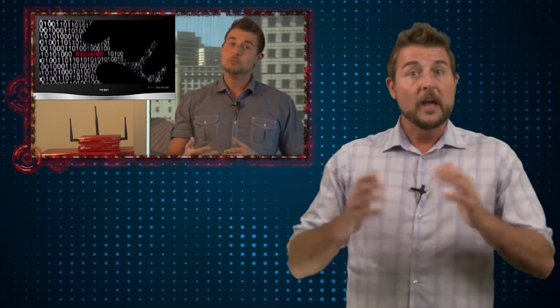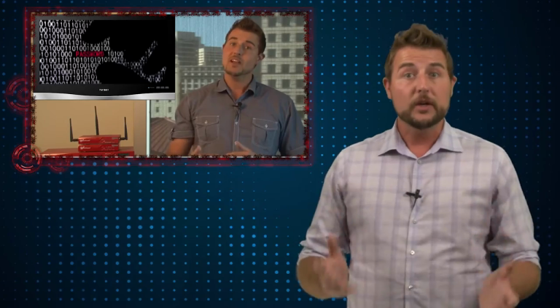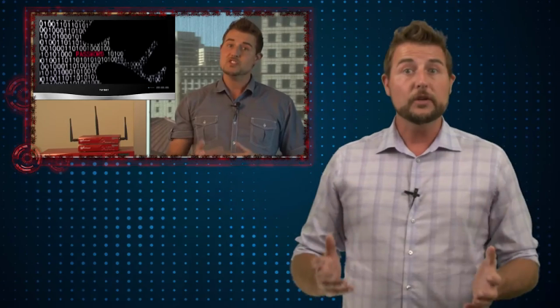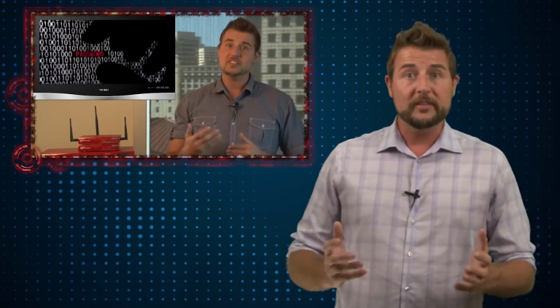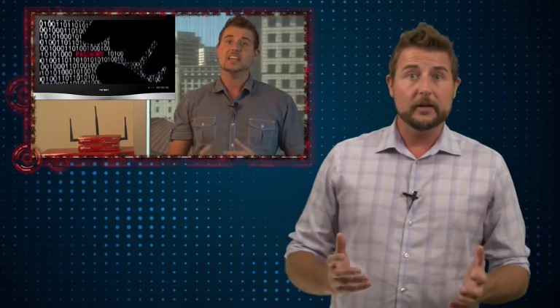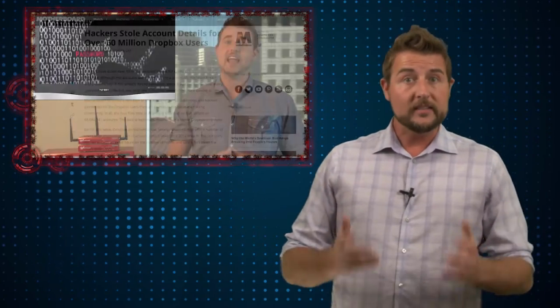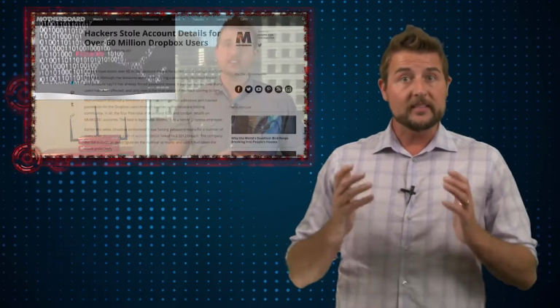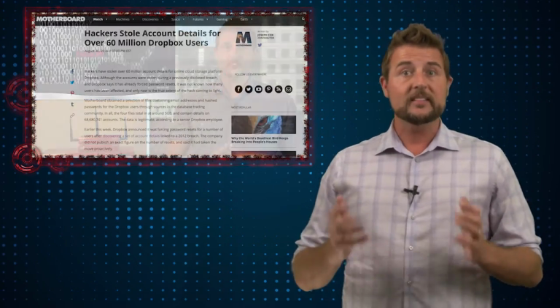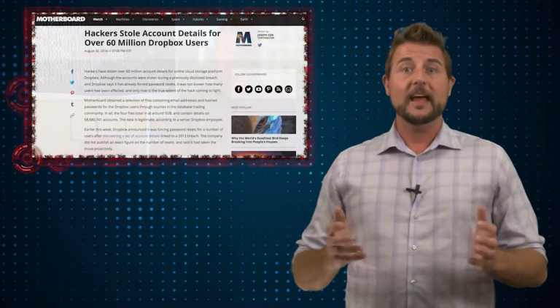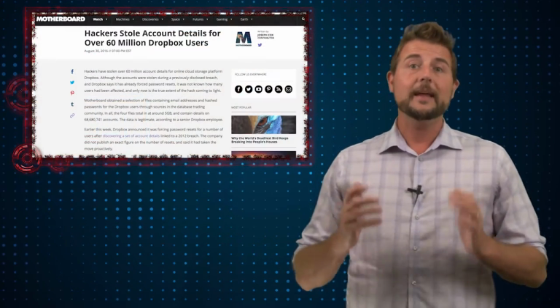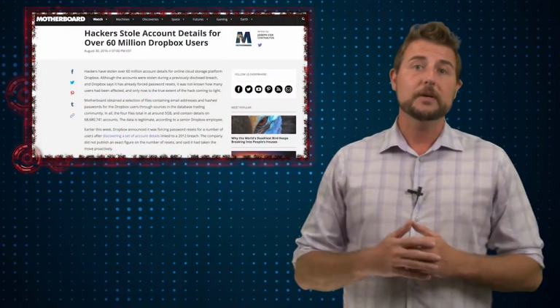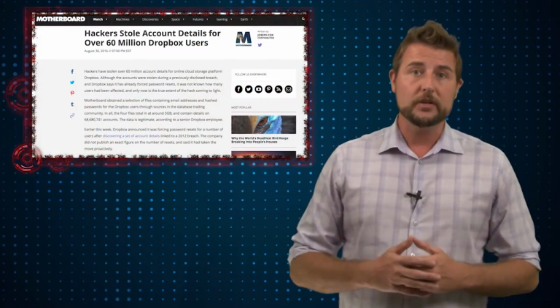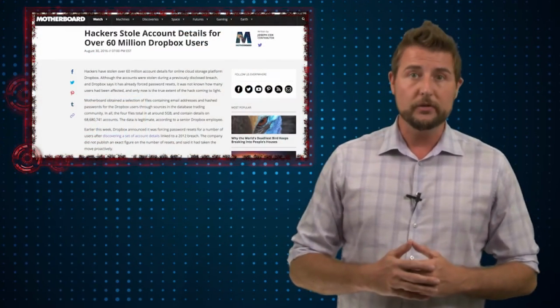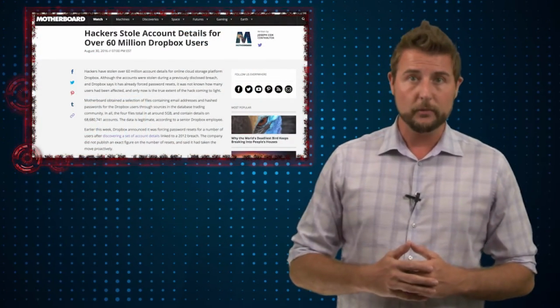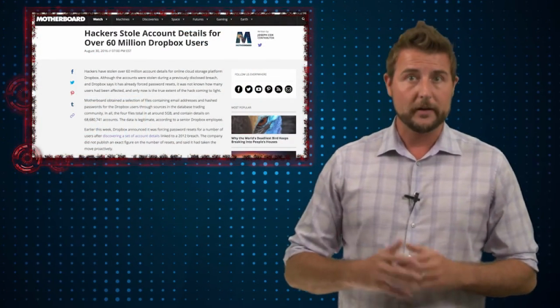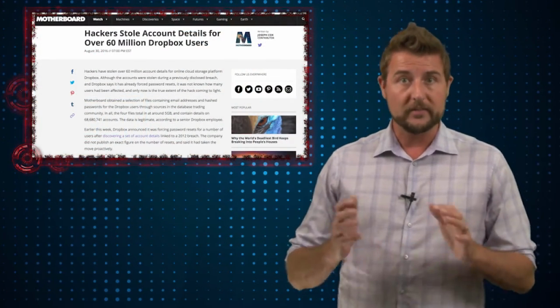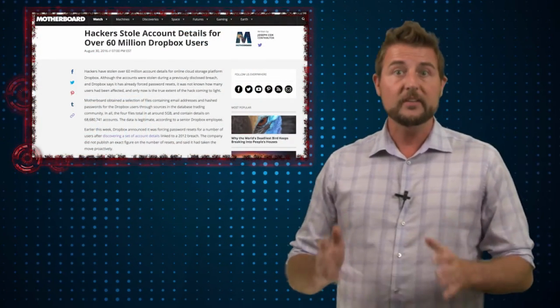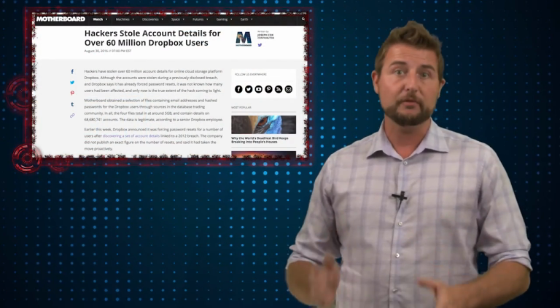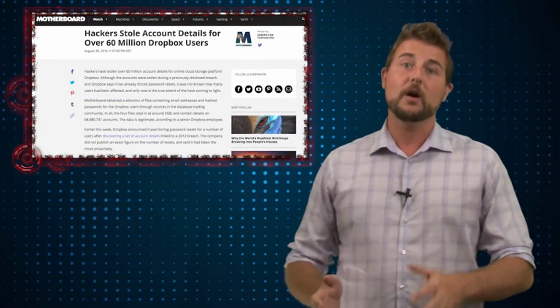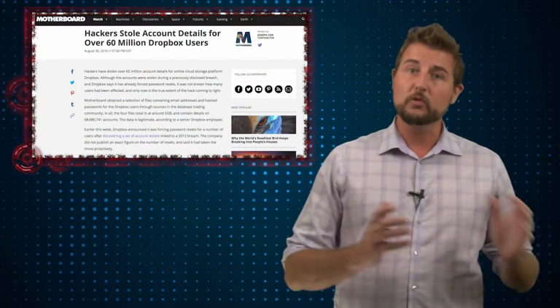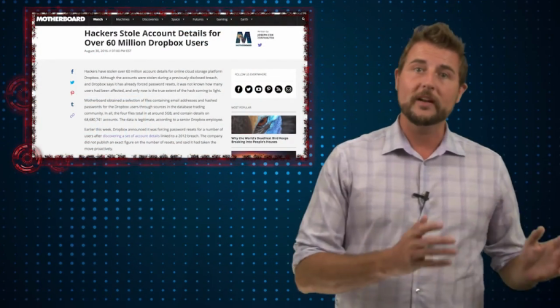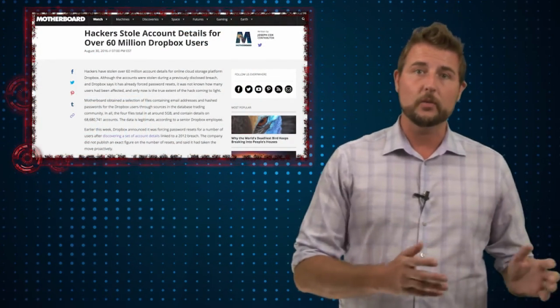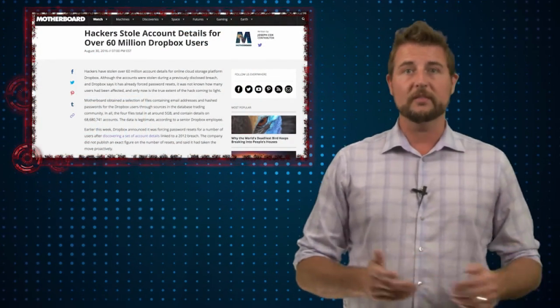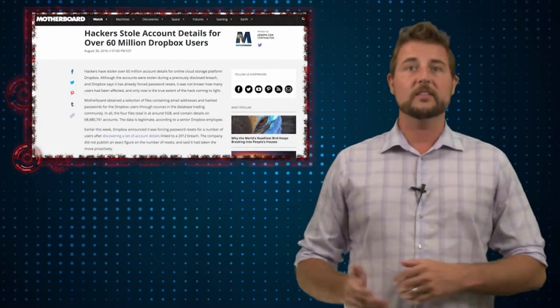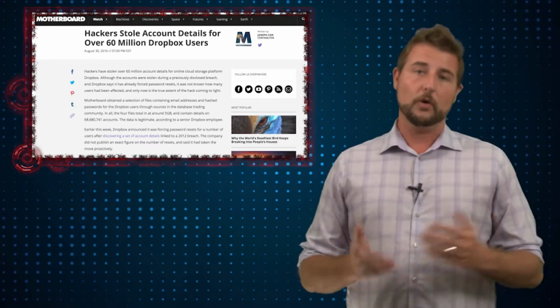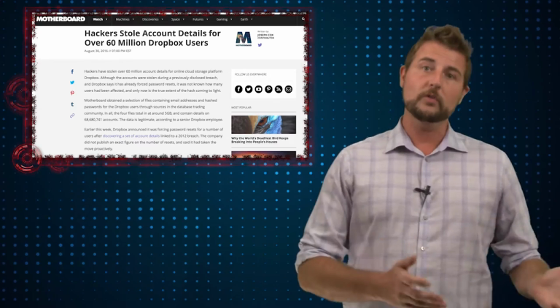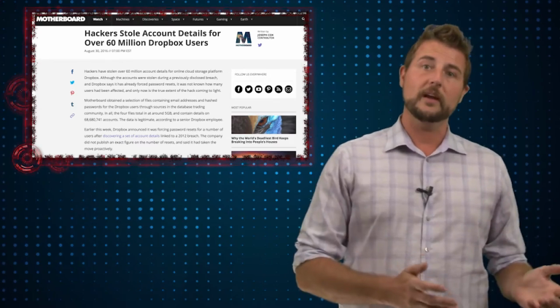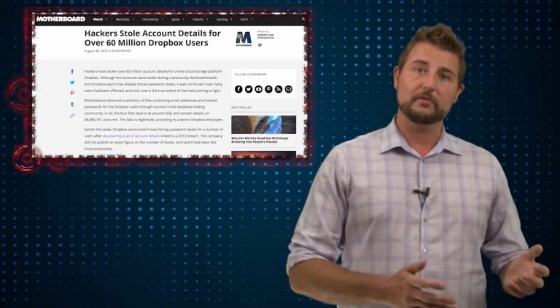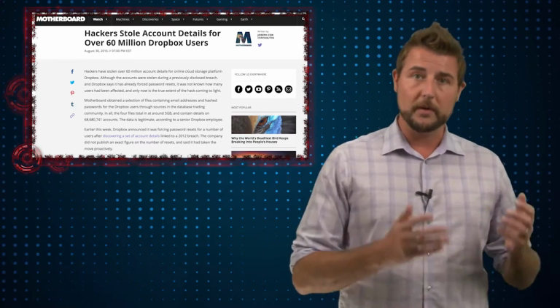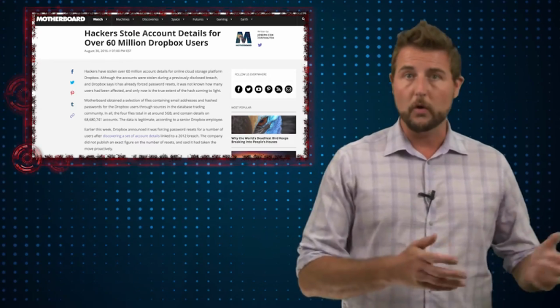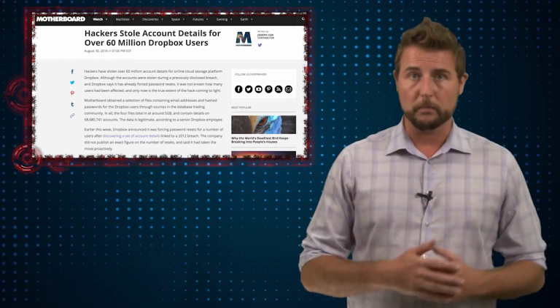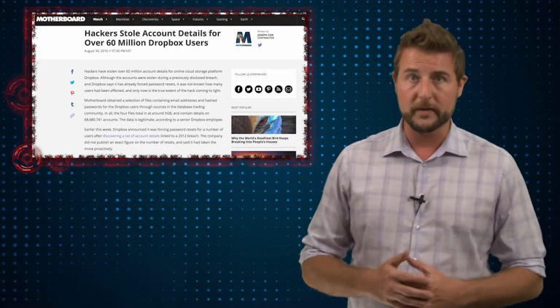The good news is the 68 million user records is from 2012. This is old data from an old breach.